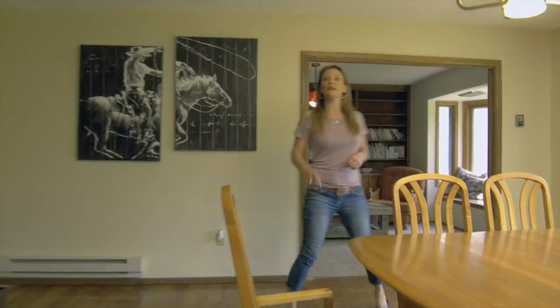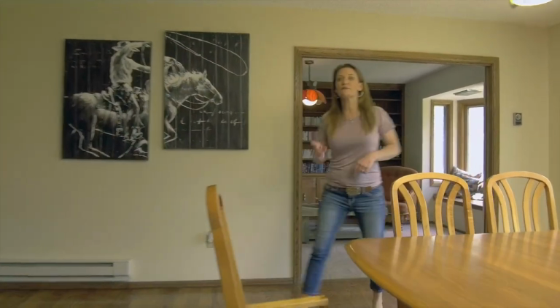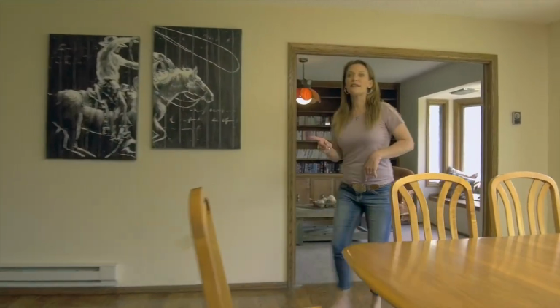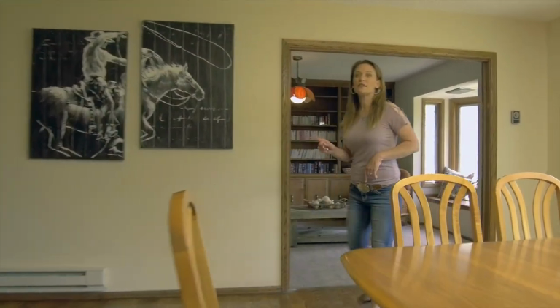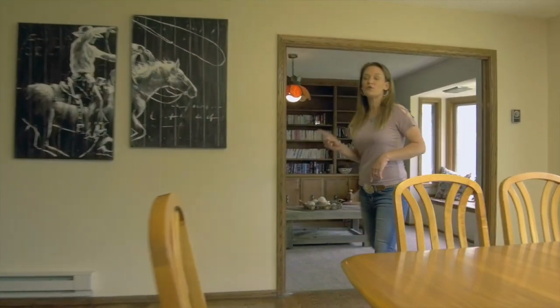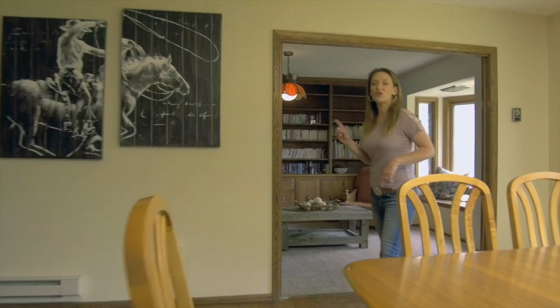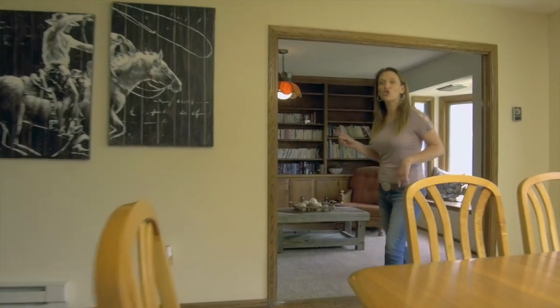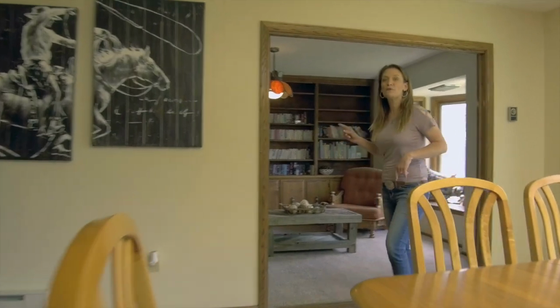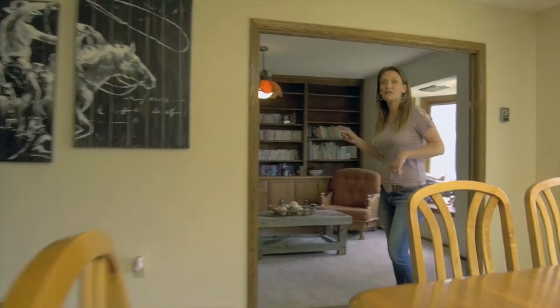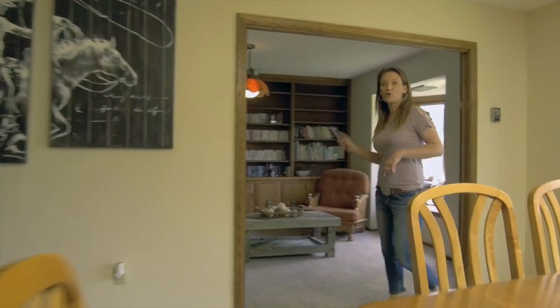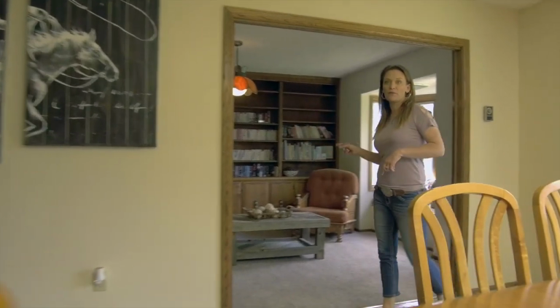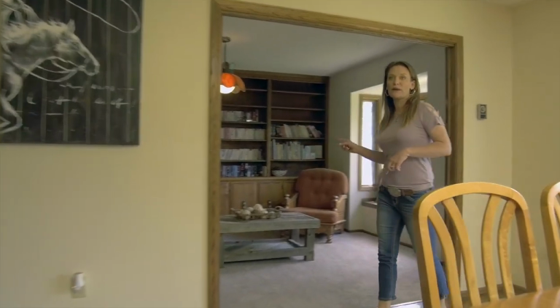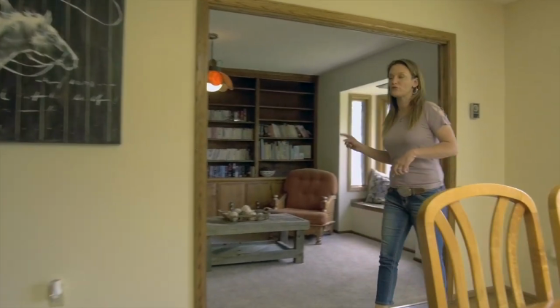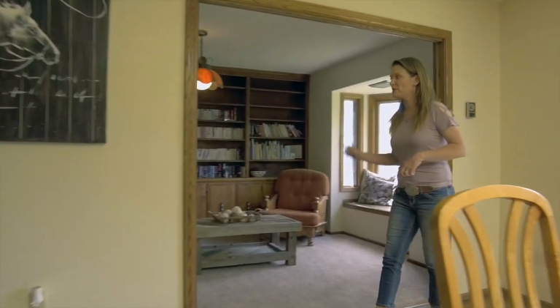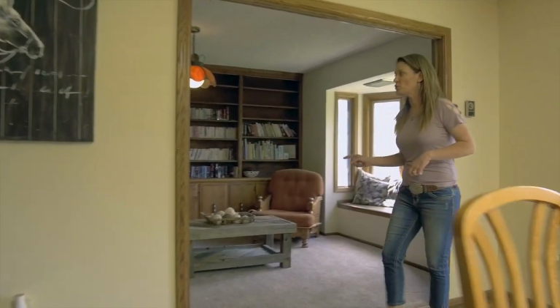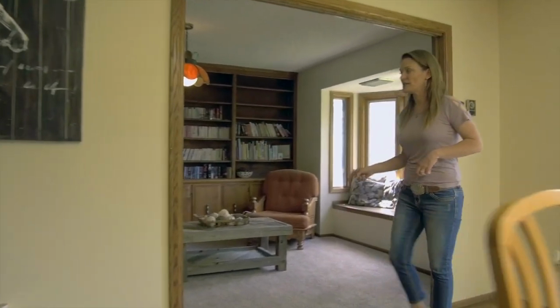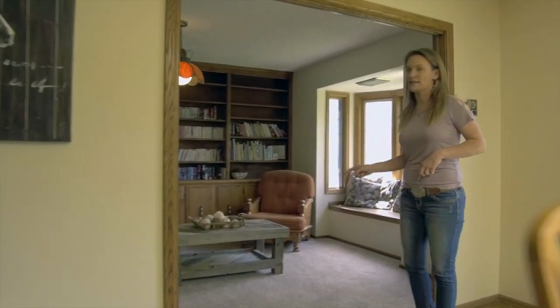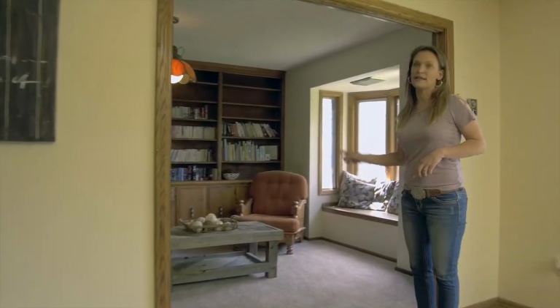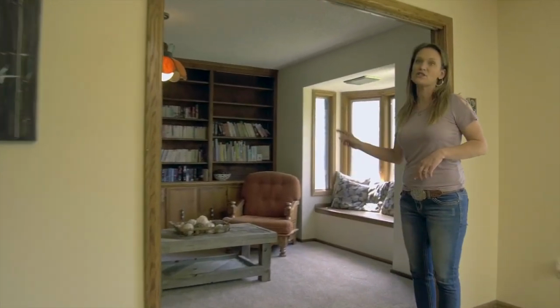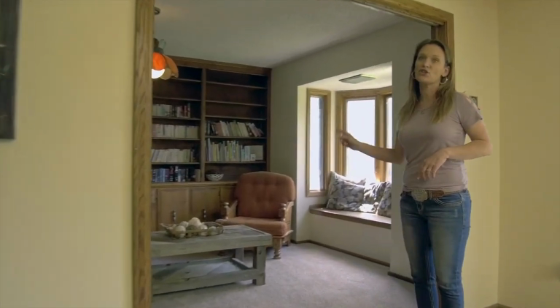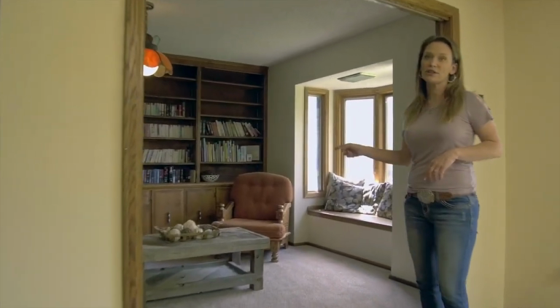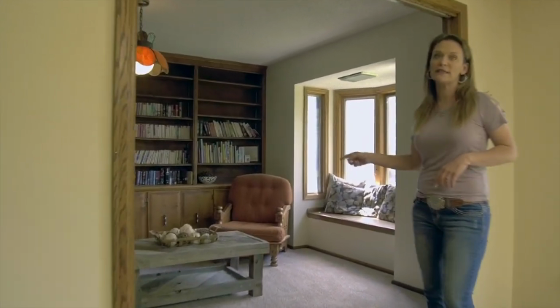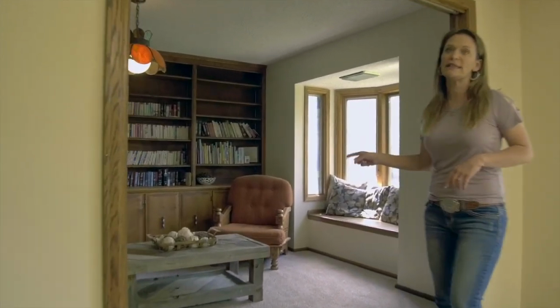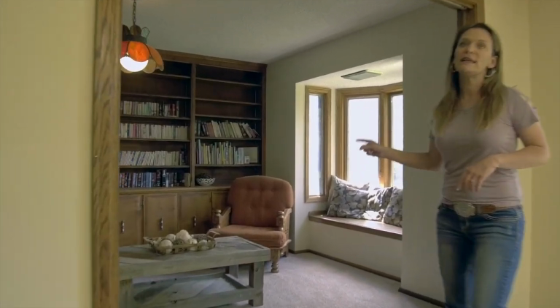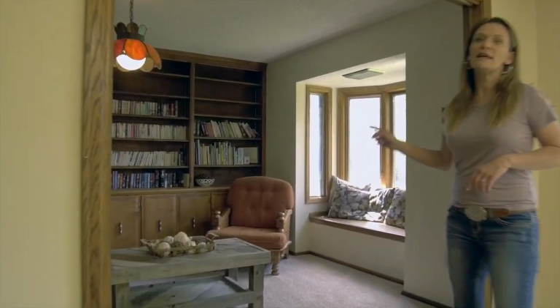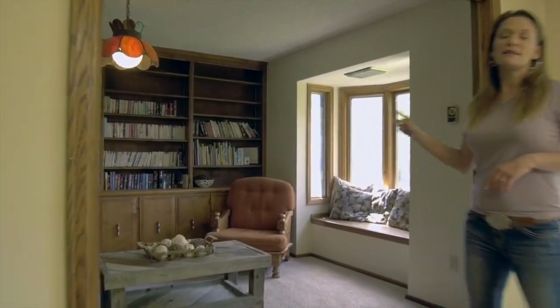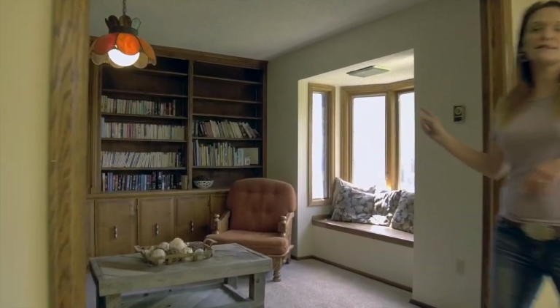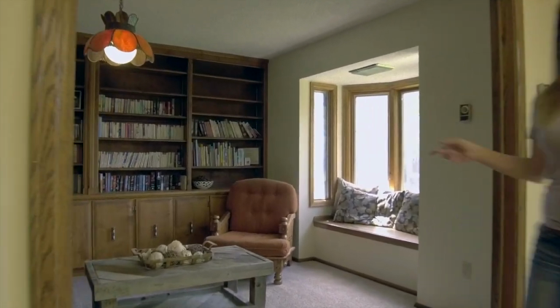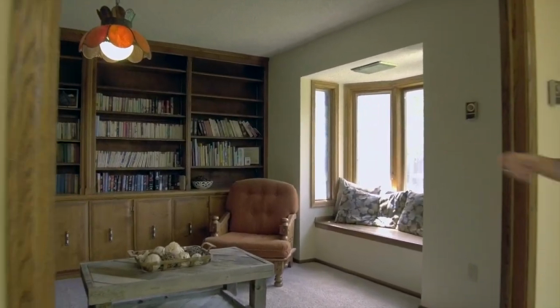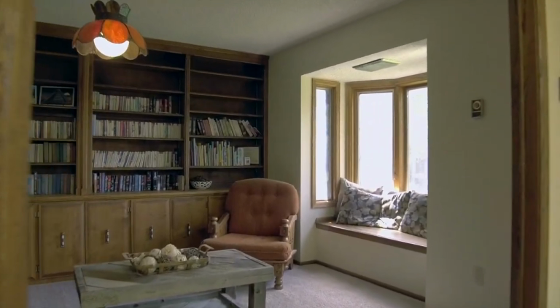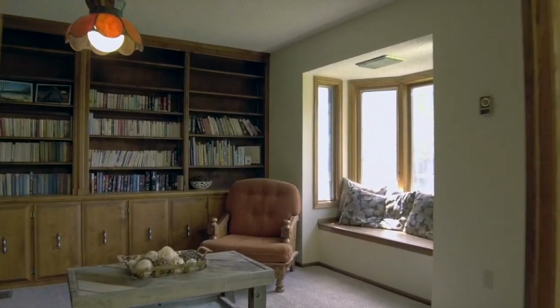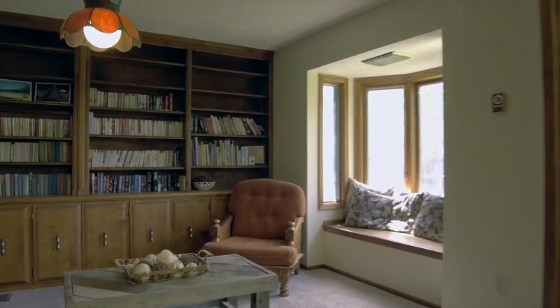This is the room that I was telling you that could be the fourth bedroom if you need it. It's currently staged as a den.